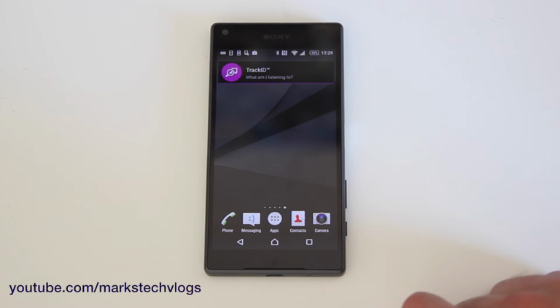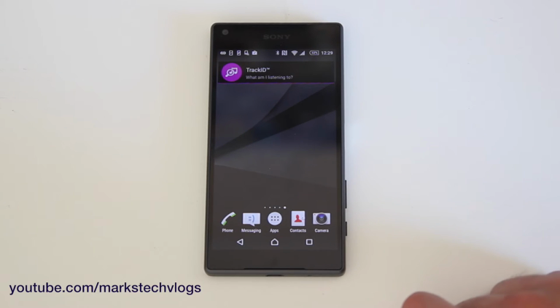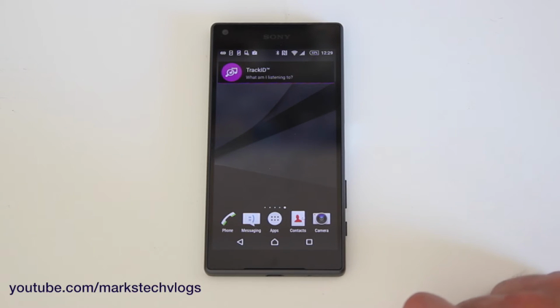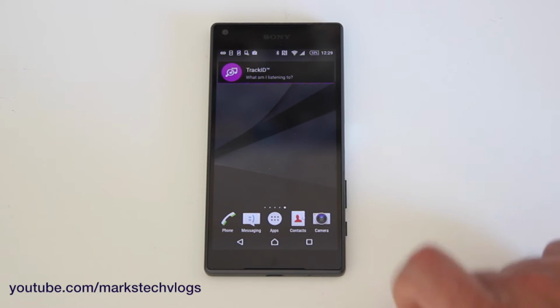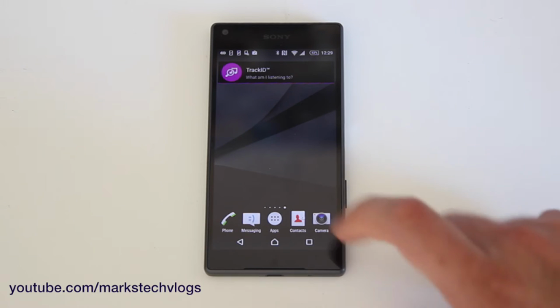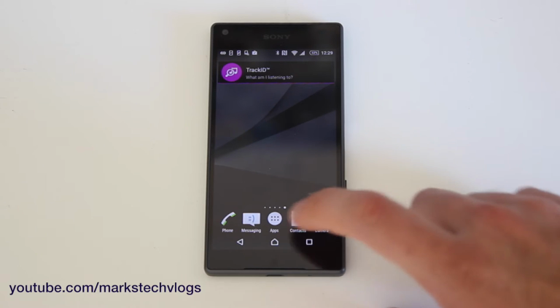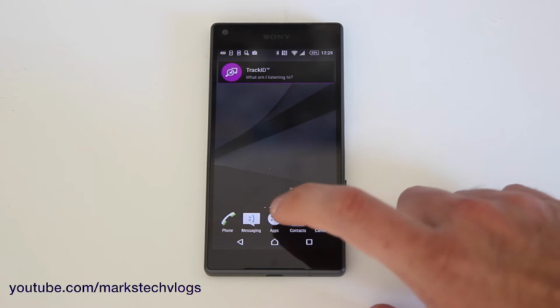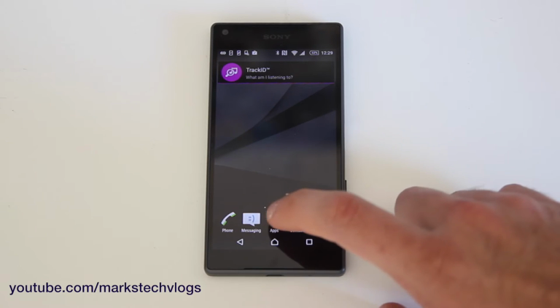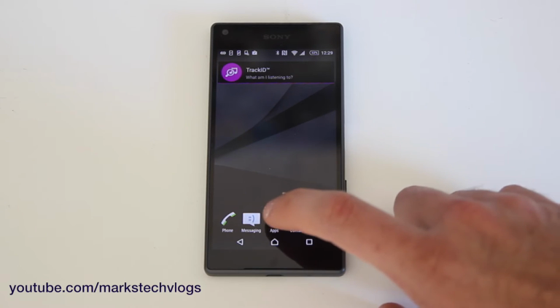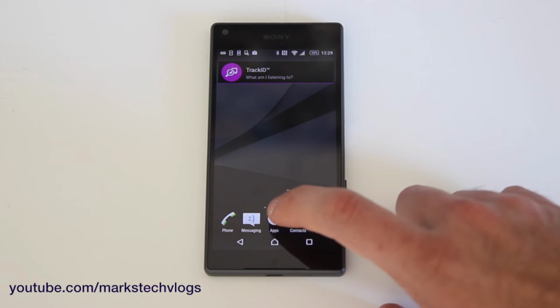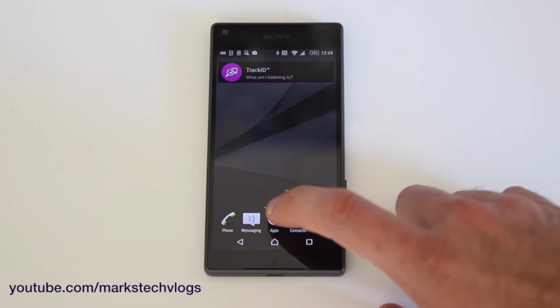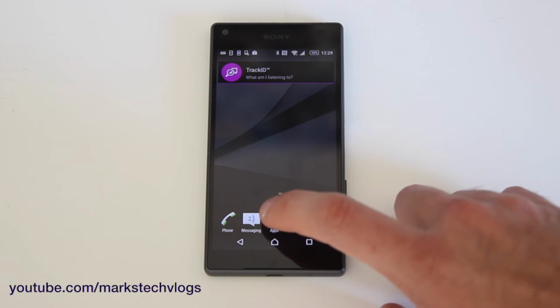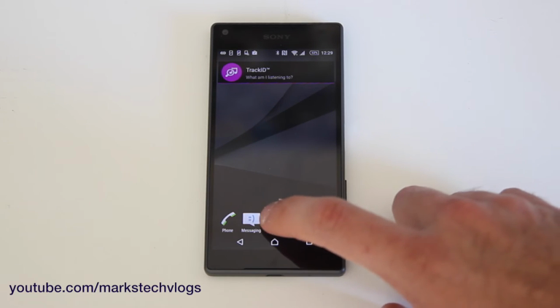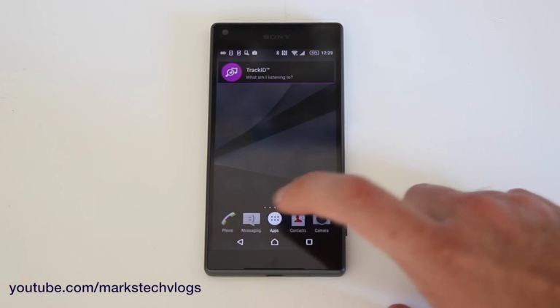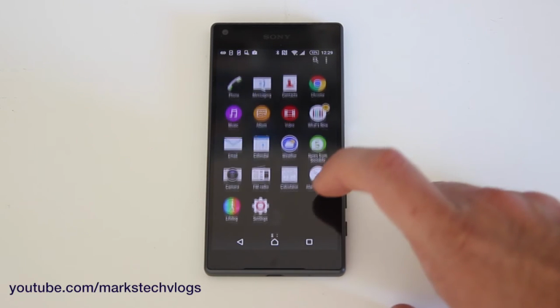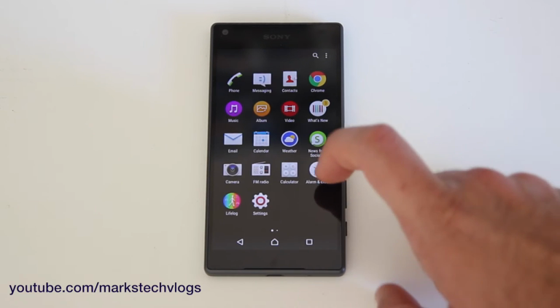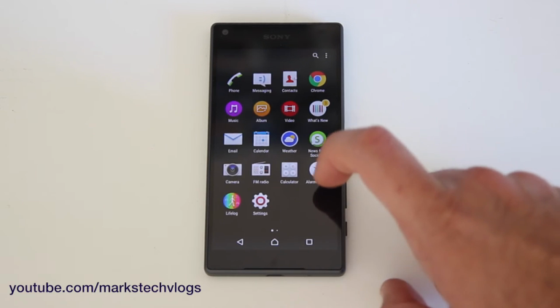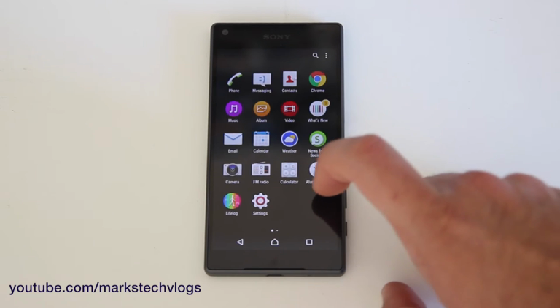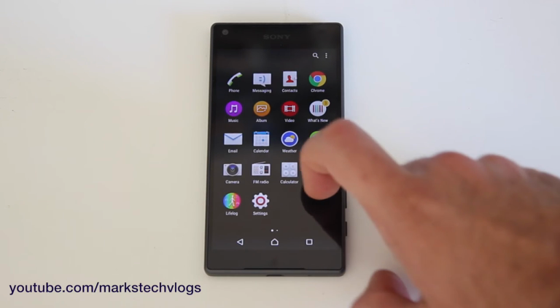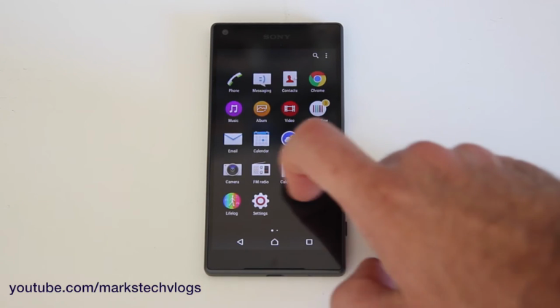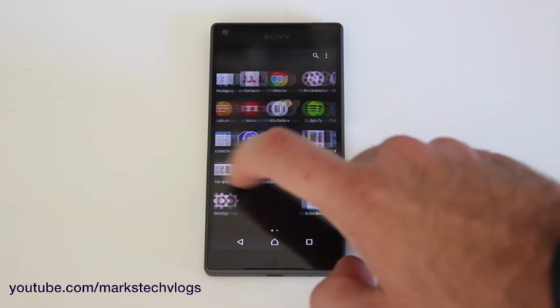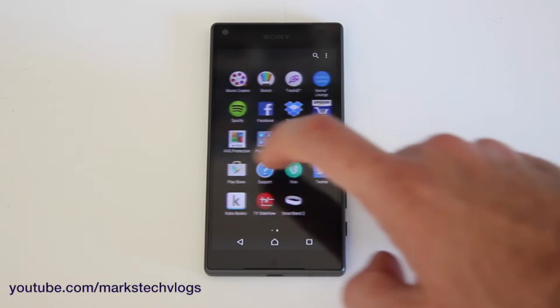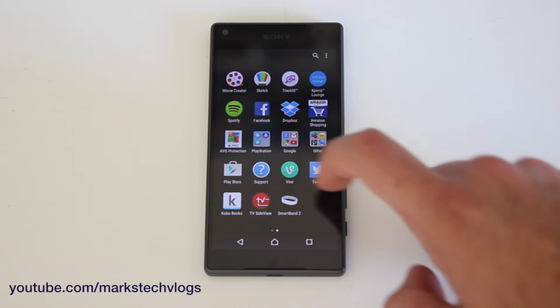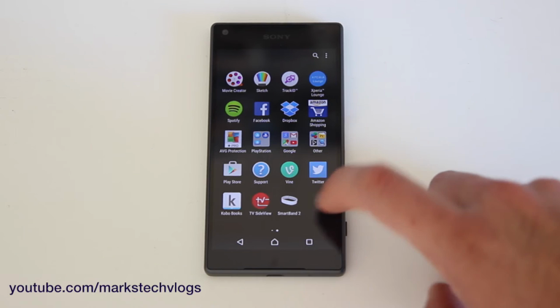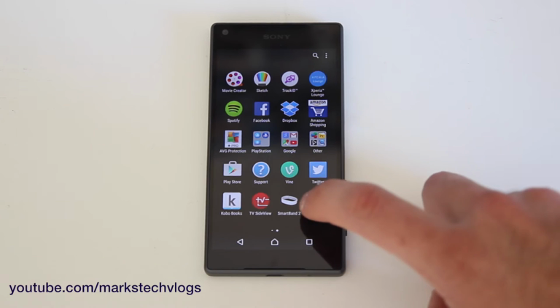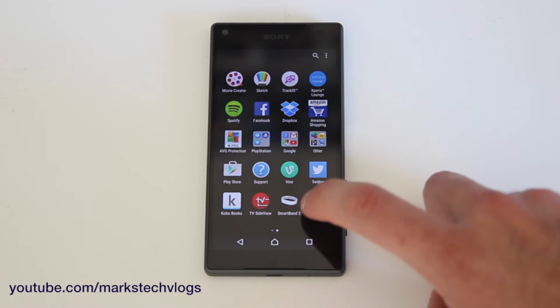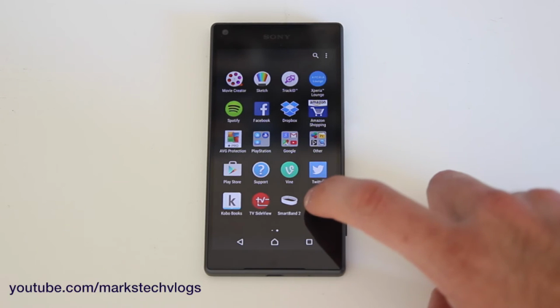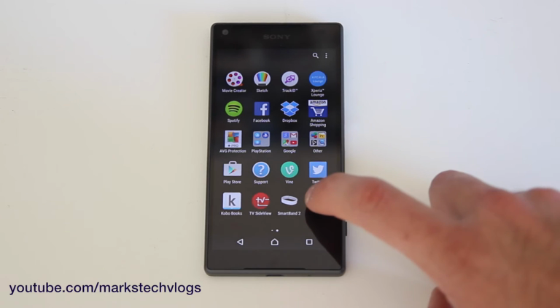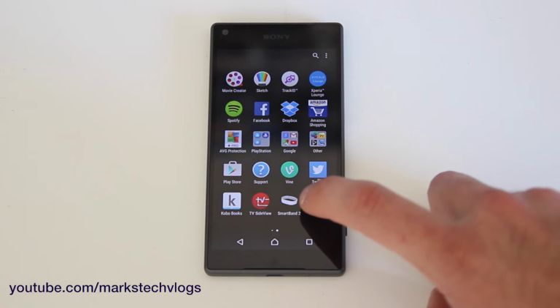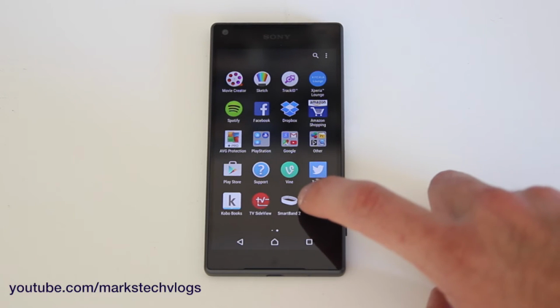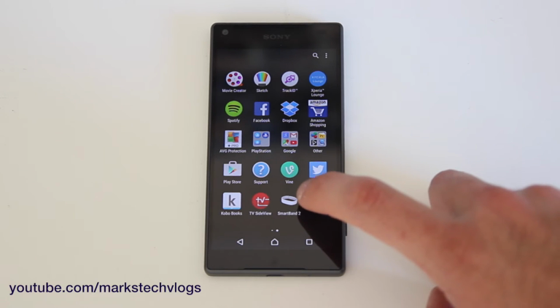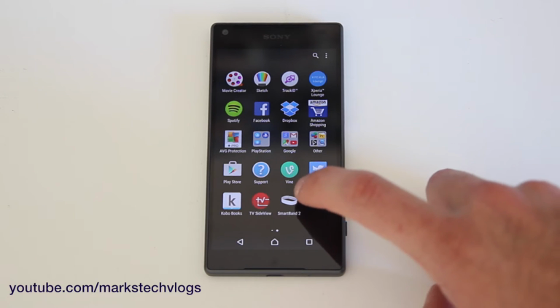First of all, you need to download the SmartBand 2 app, which is free in the Play Store. Once it's downloaded, it looks like that.